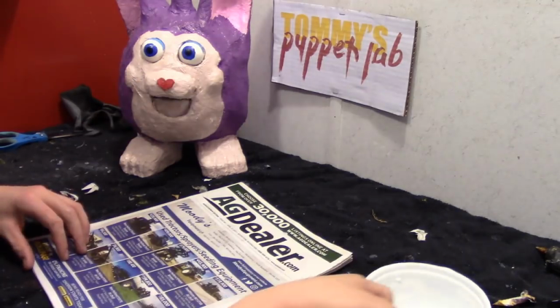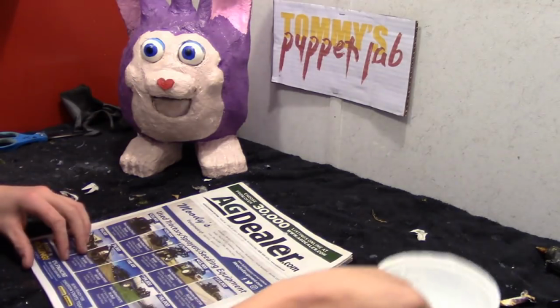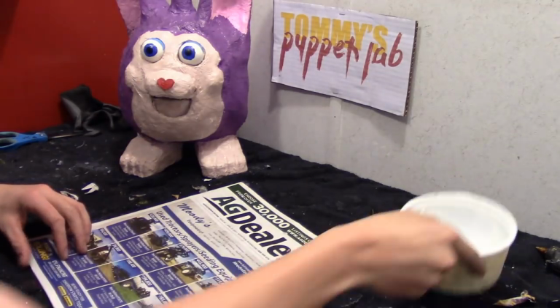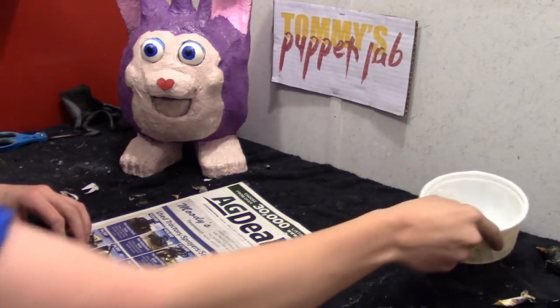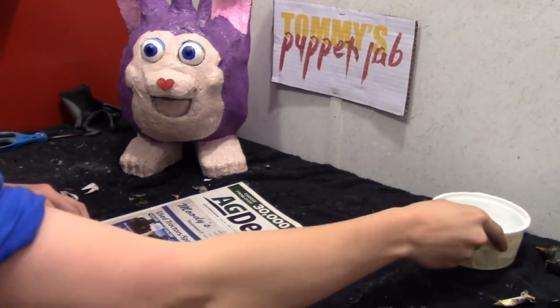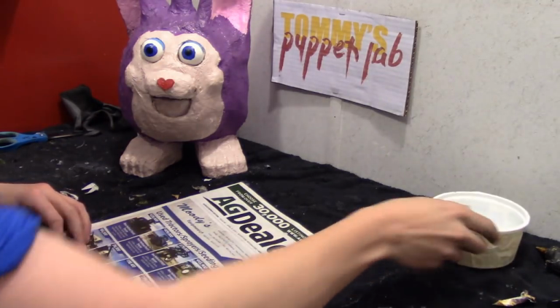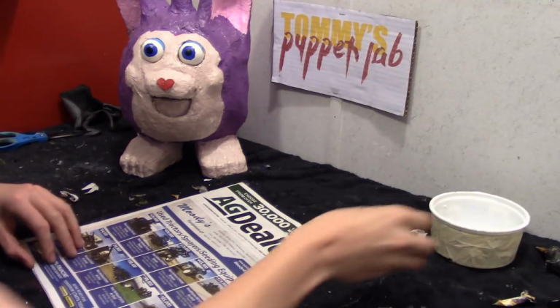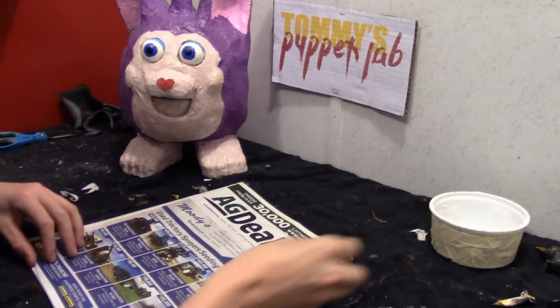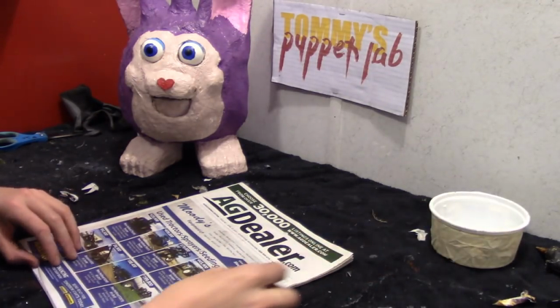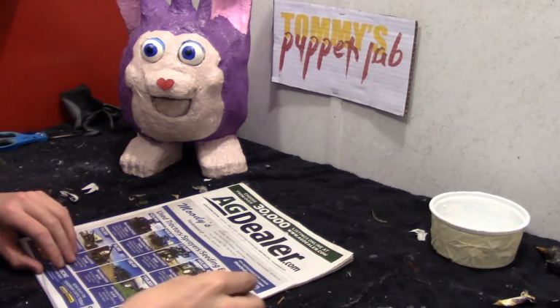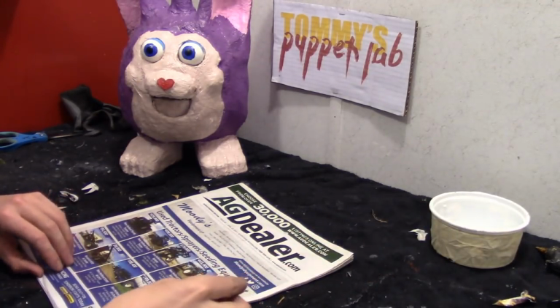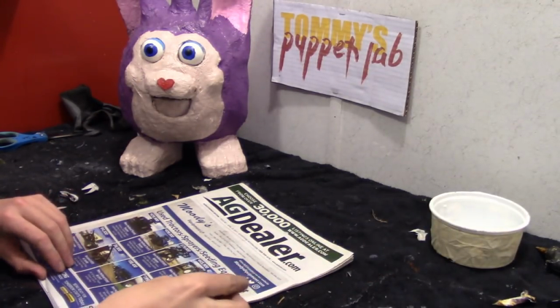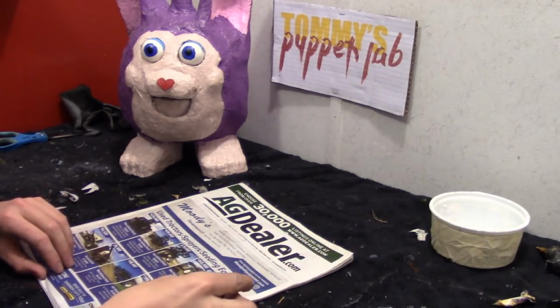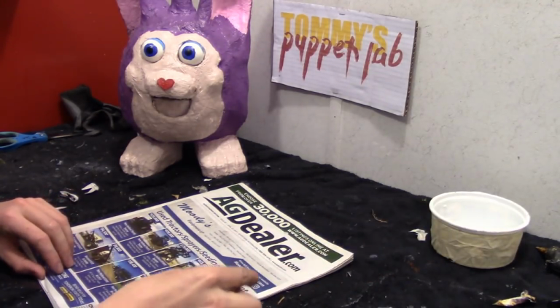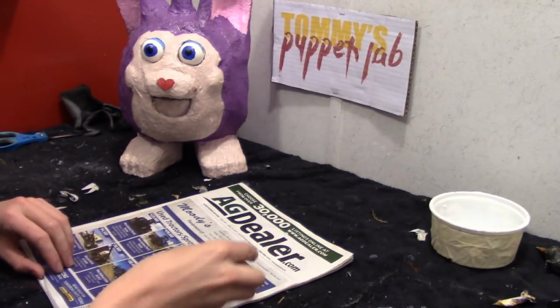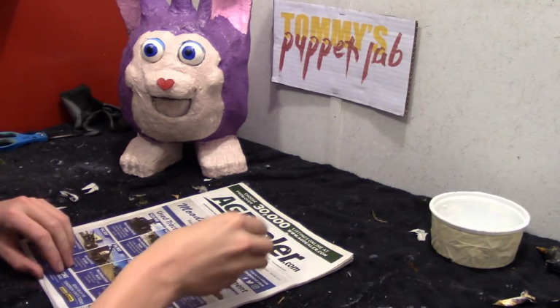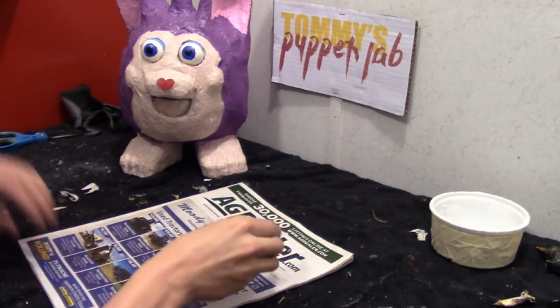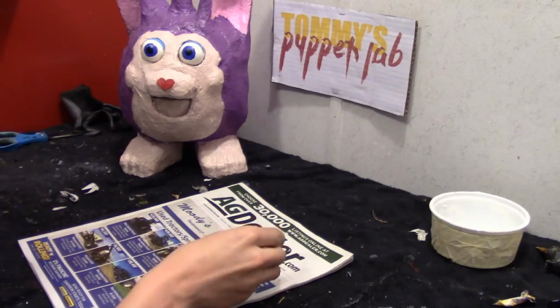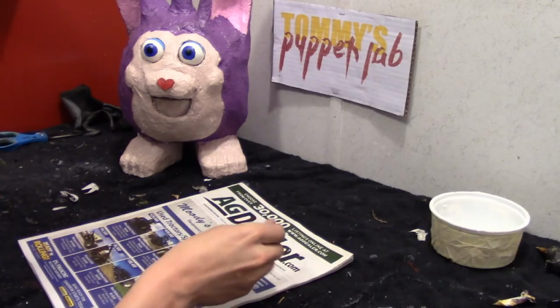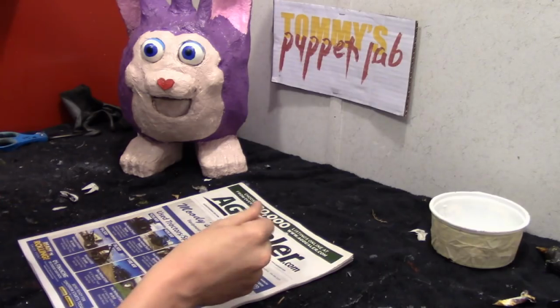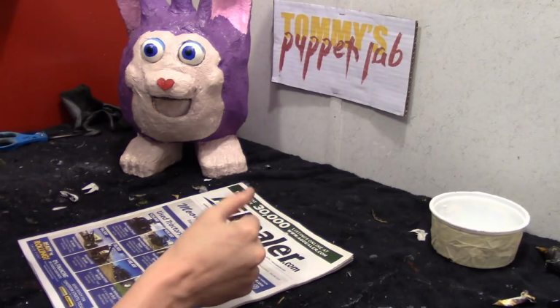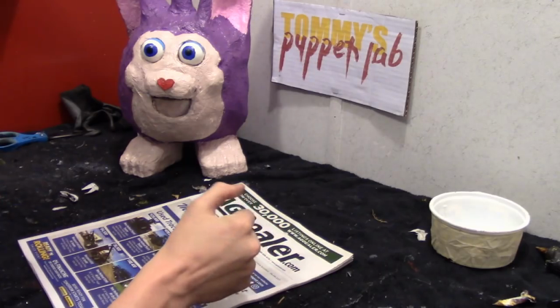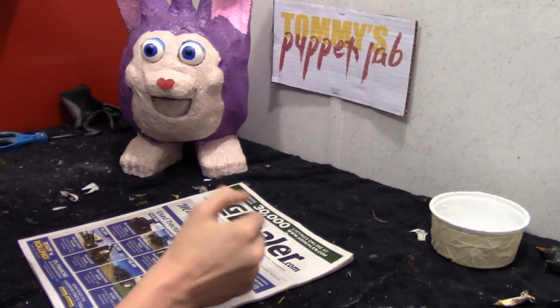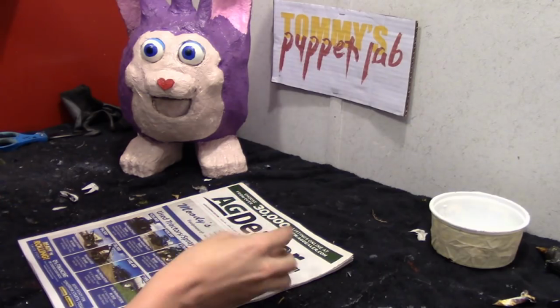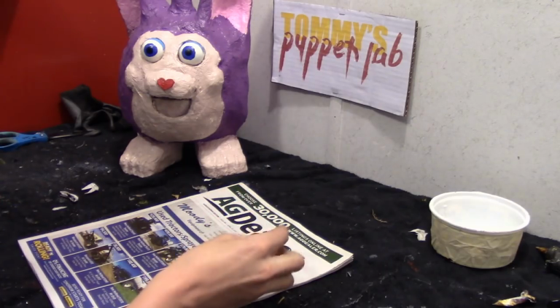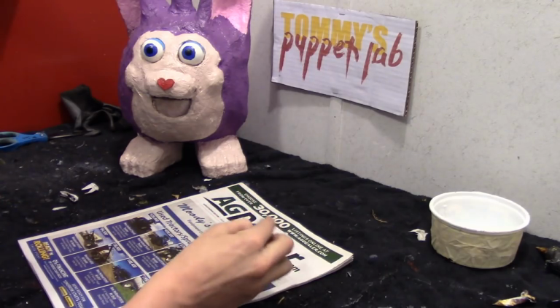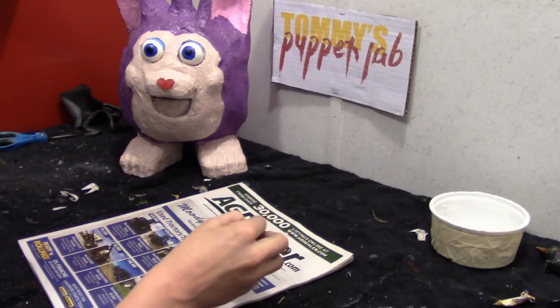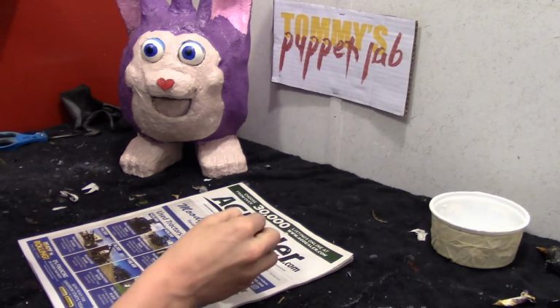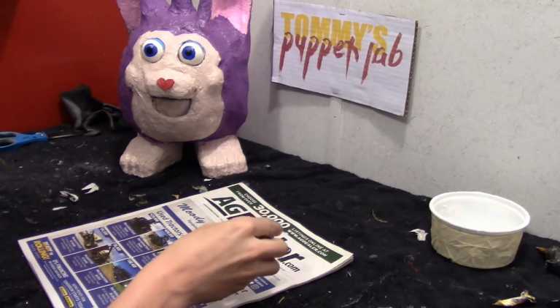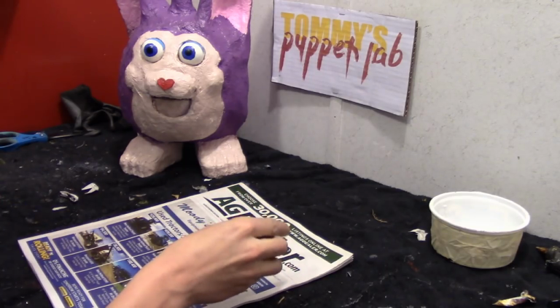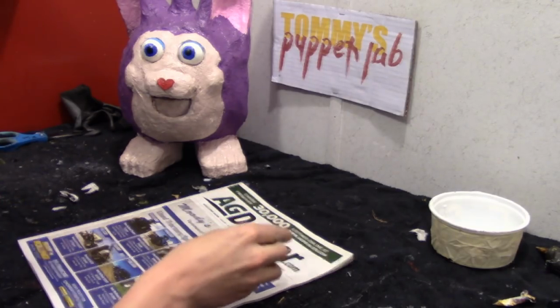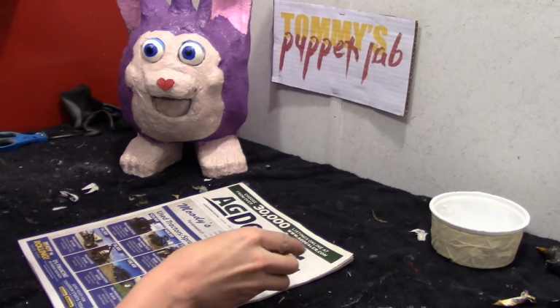So the first thing you're going to need is to crumble newspaper into the shape of a large egg.